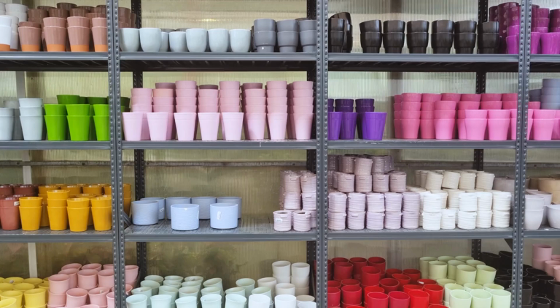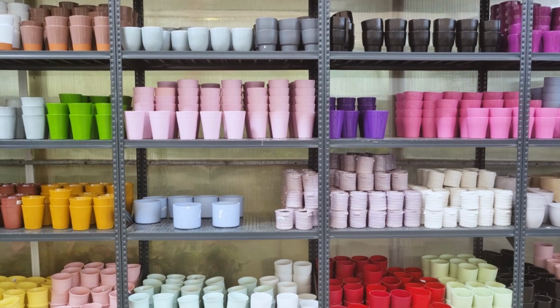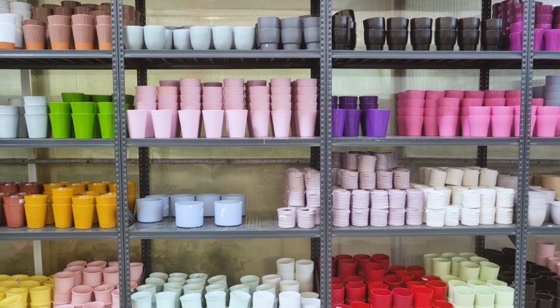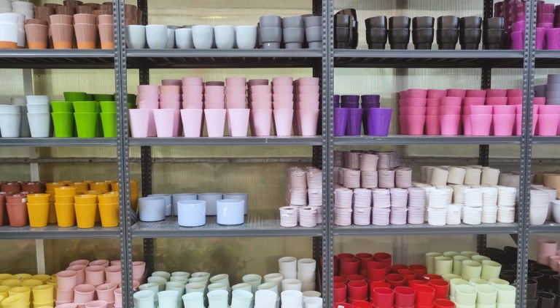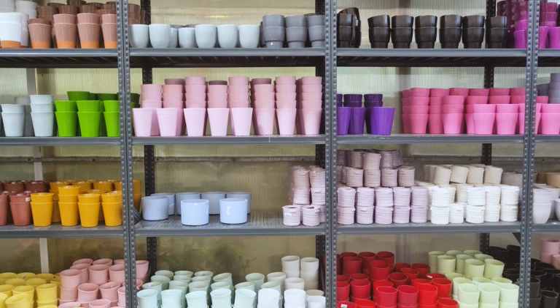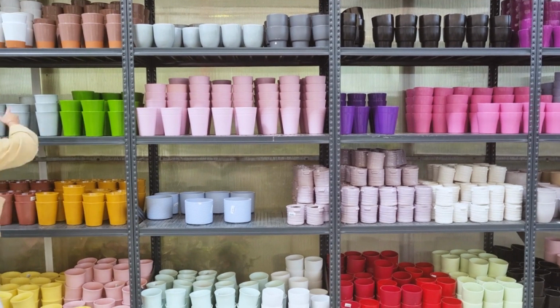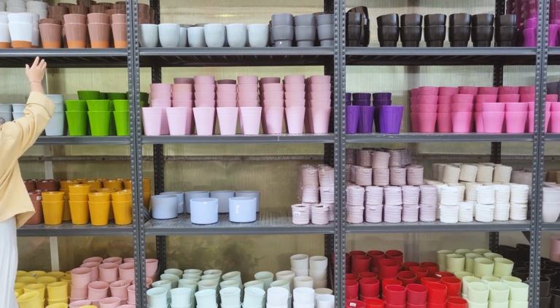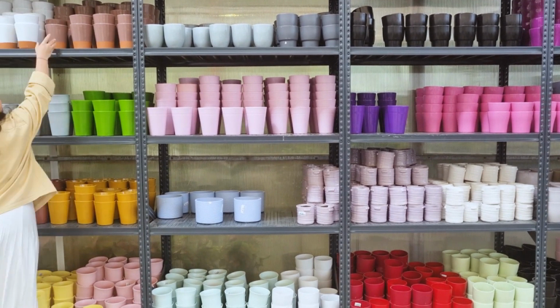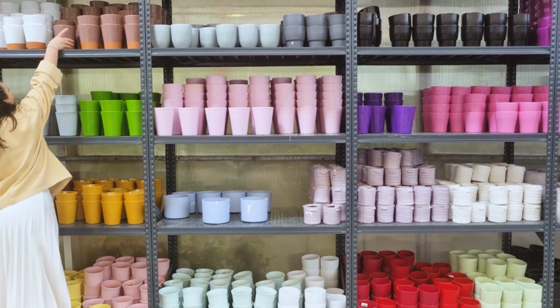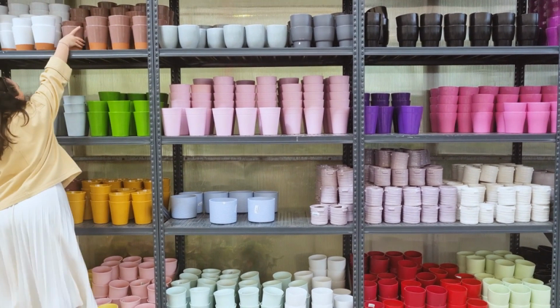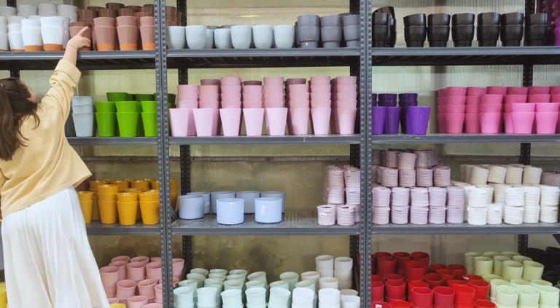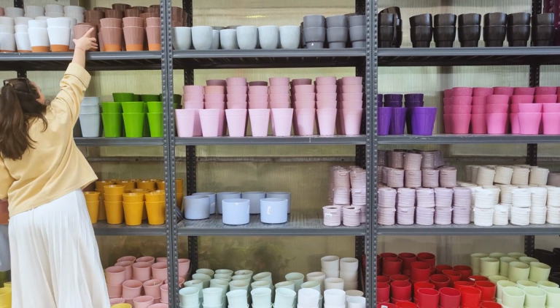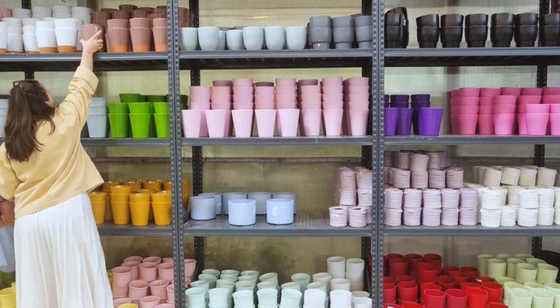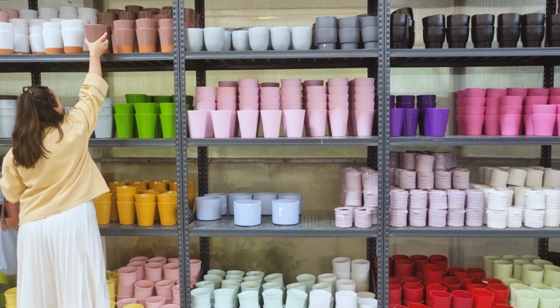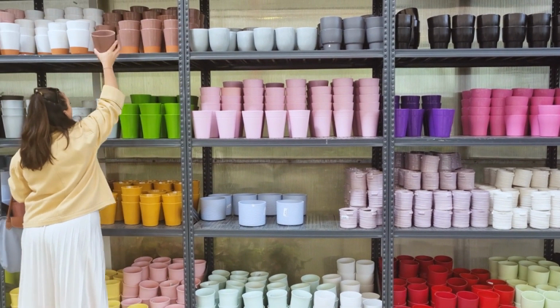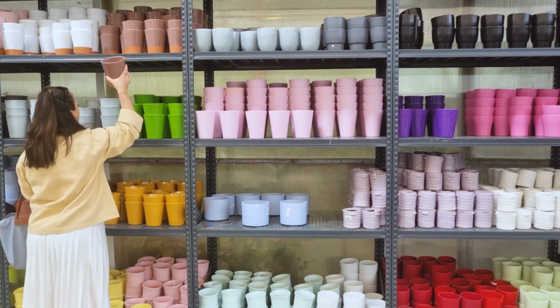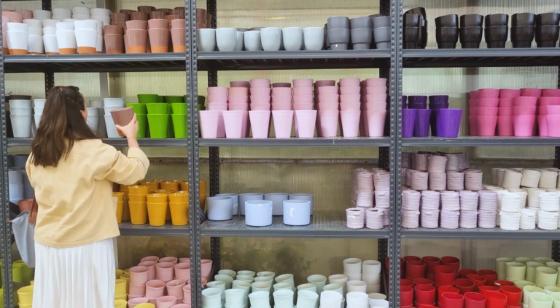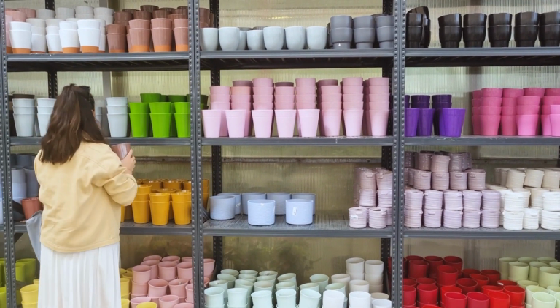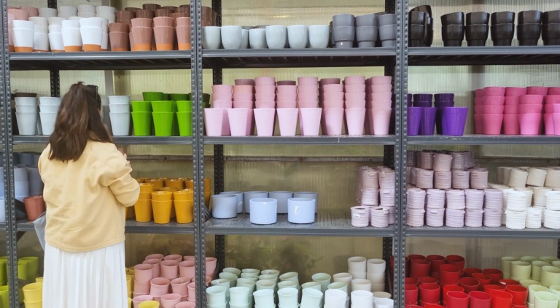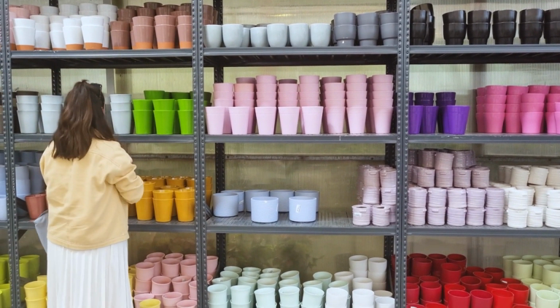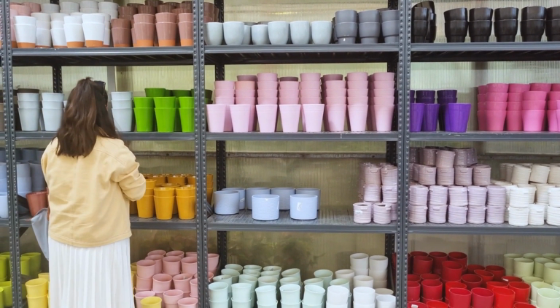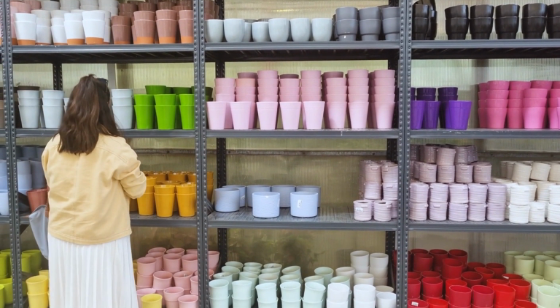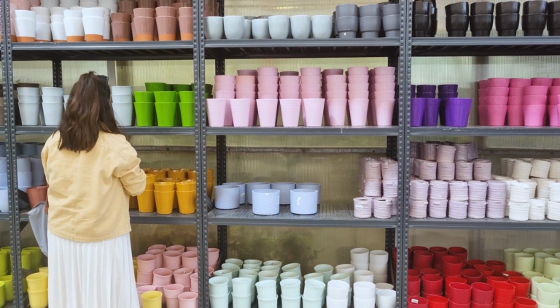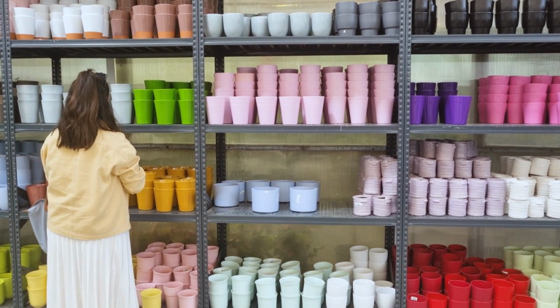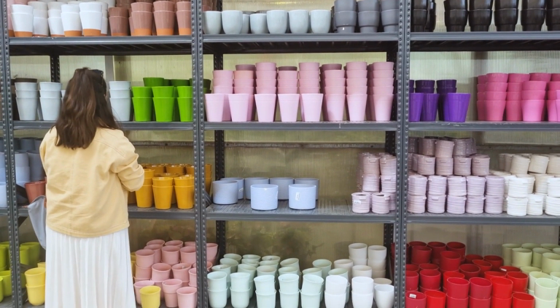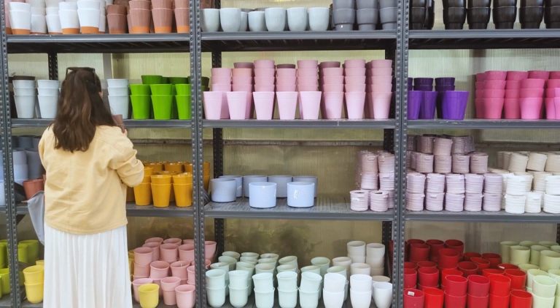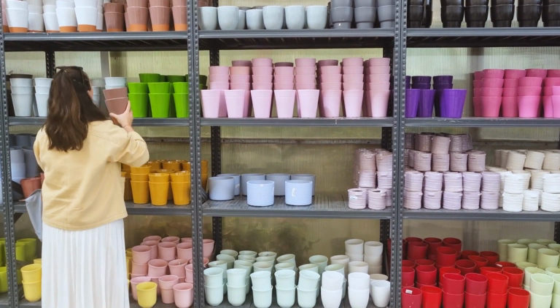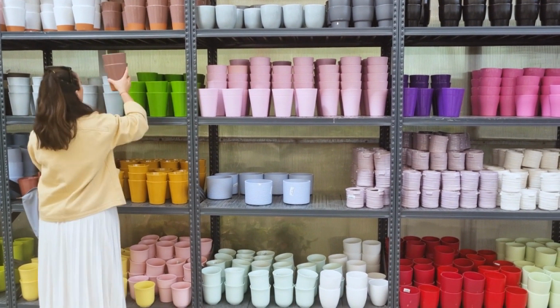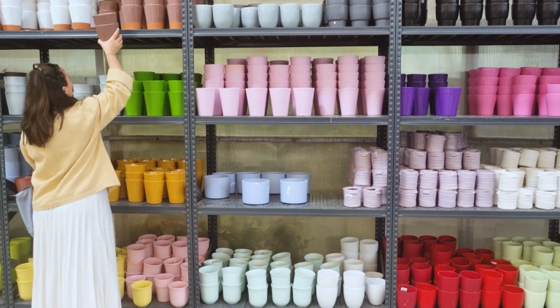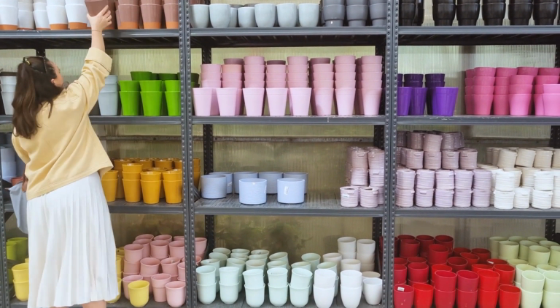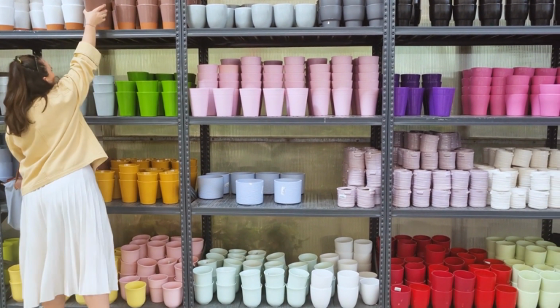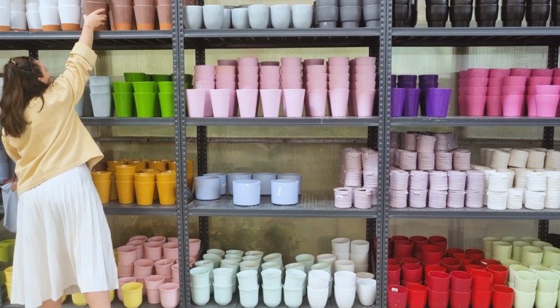Ready to transform your space? Visit Promart8.com to explore our collection and find the perfect vases for your home.